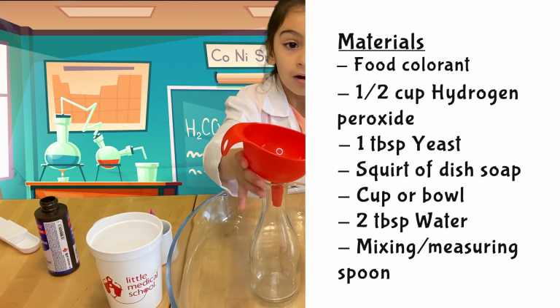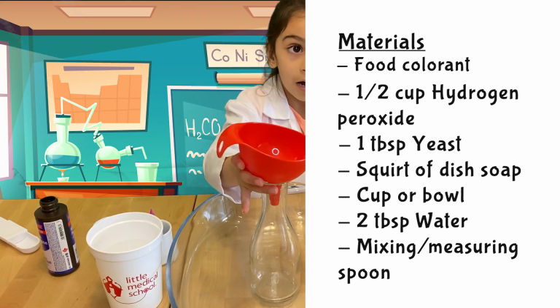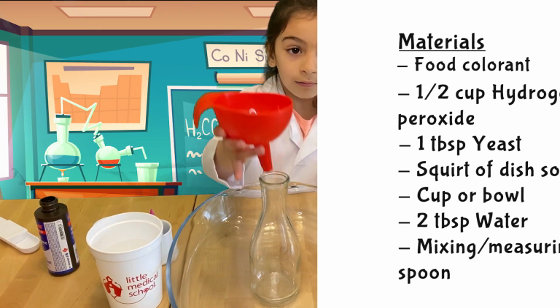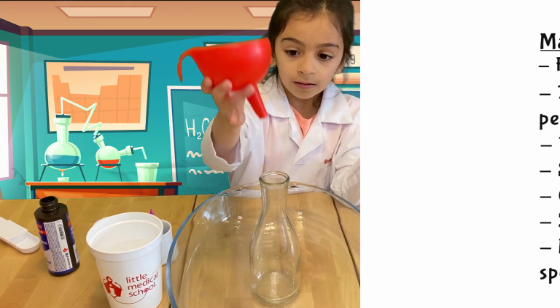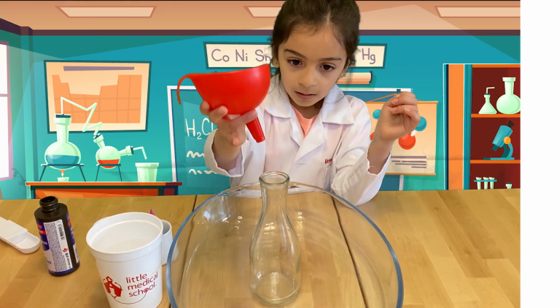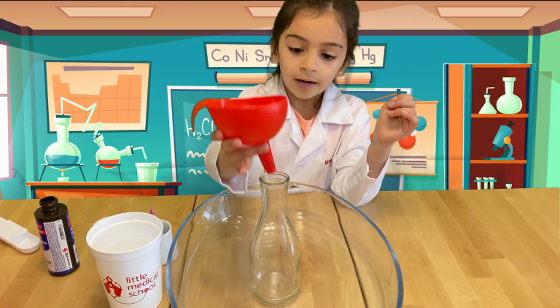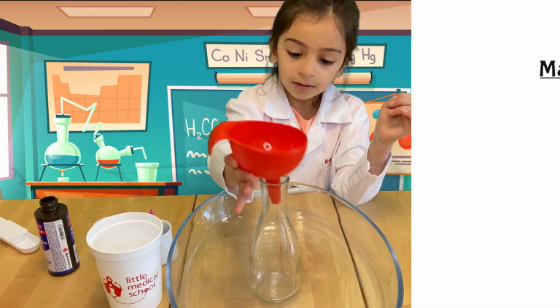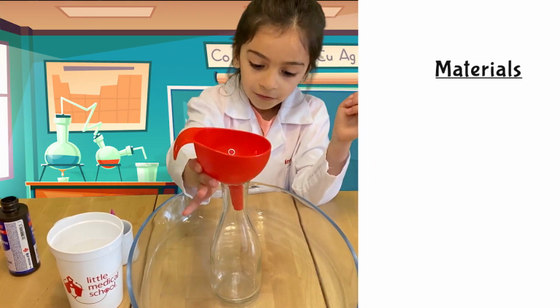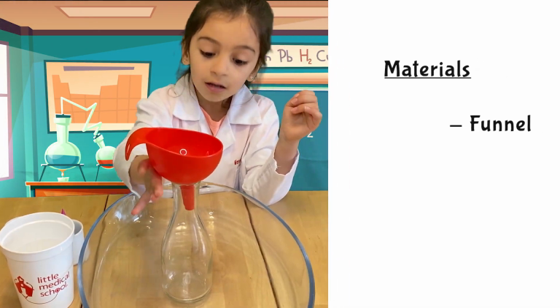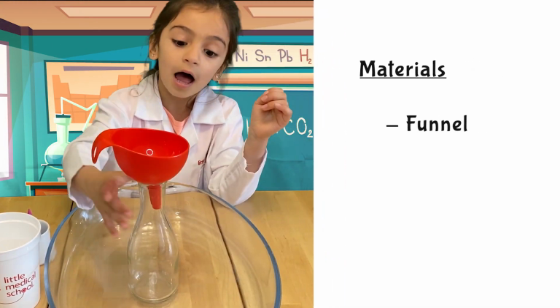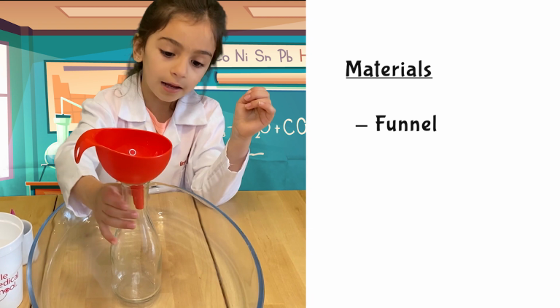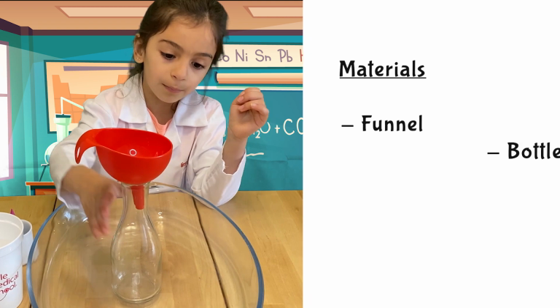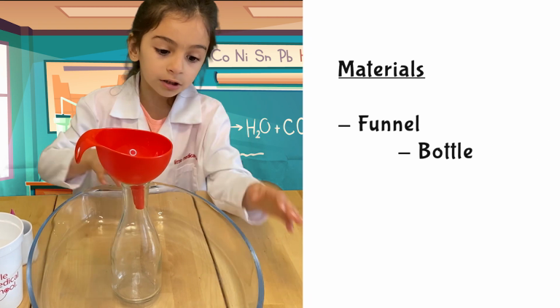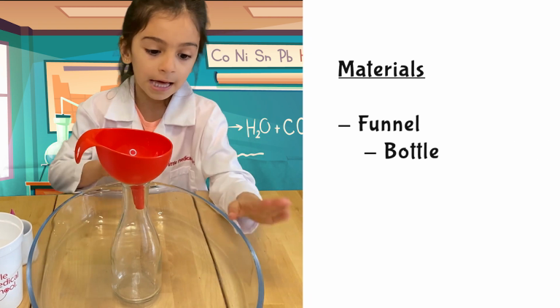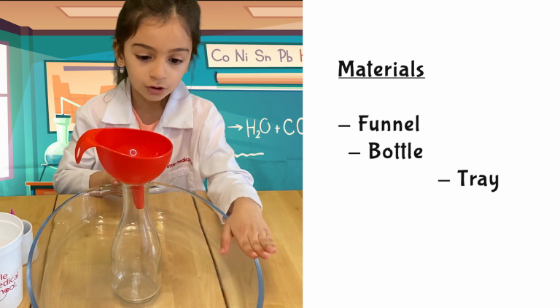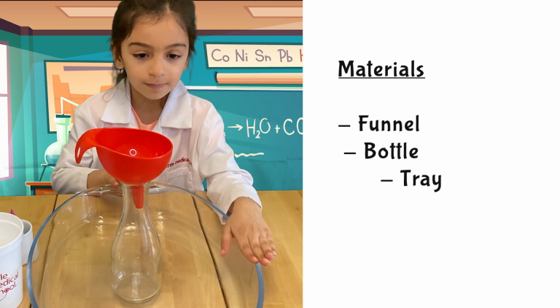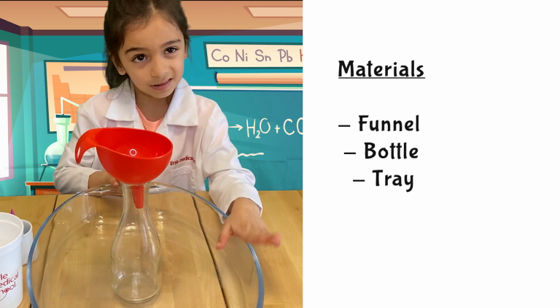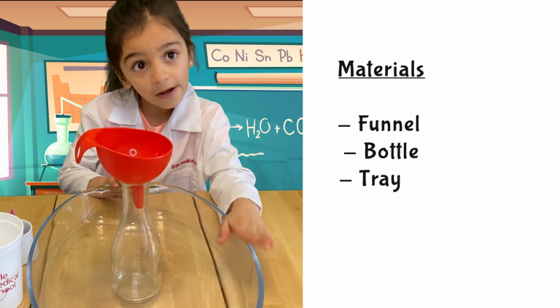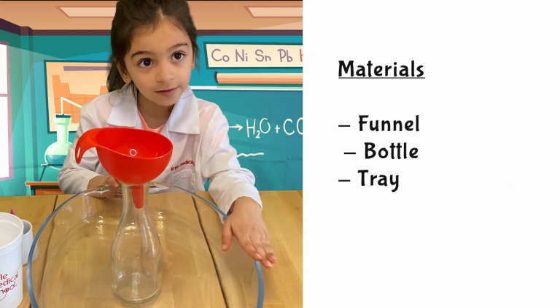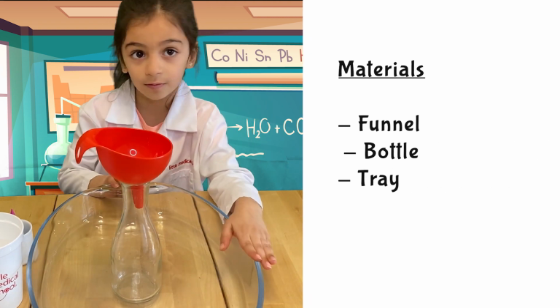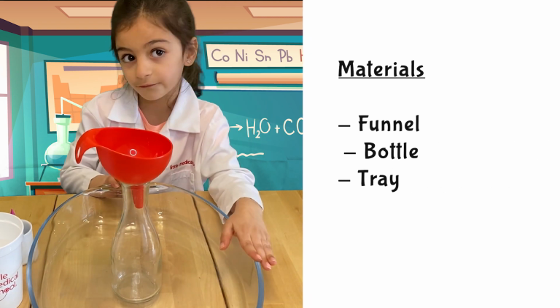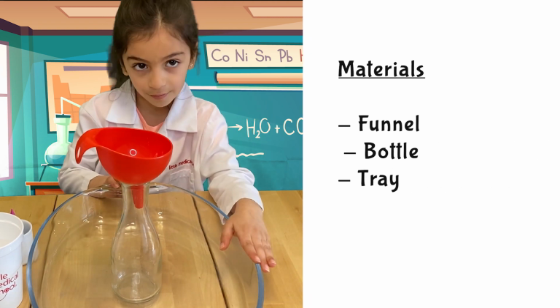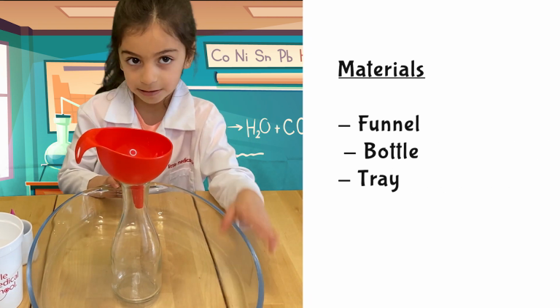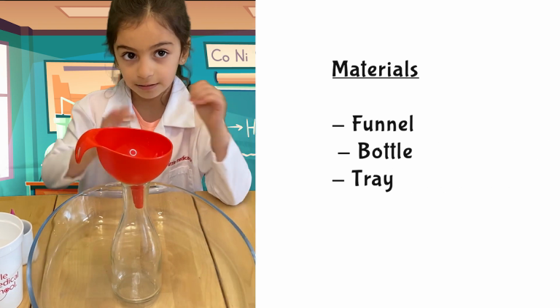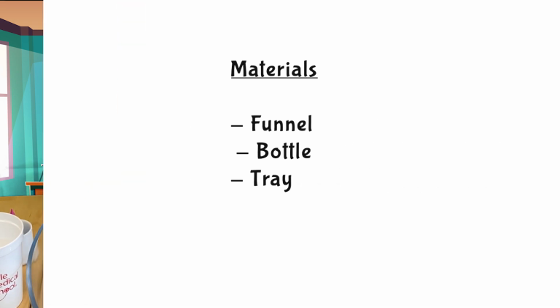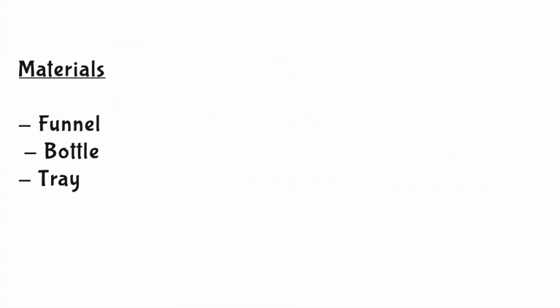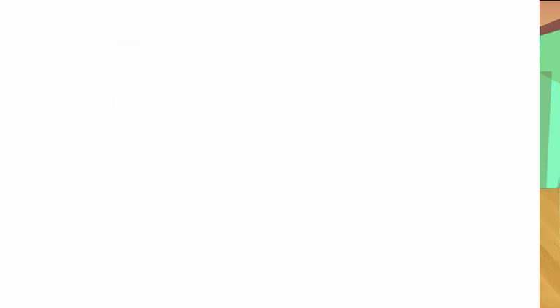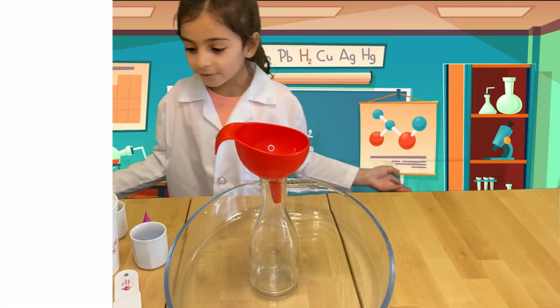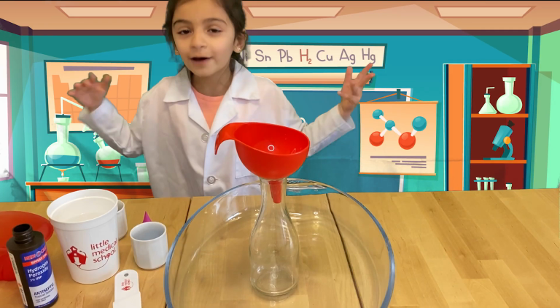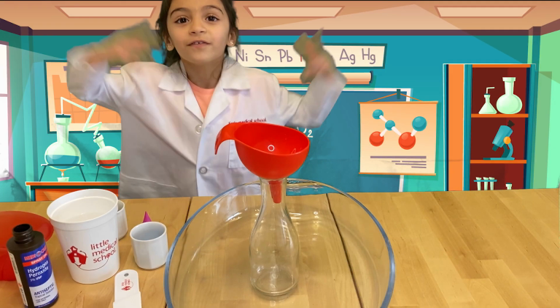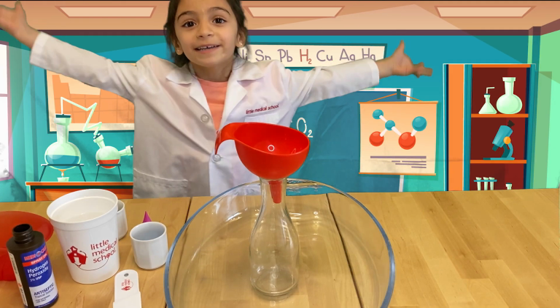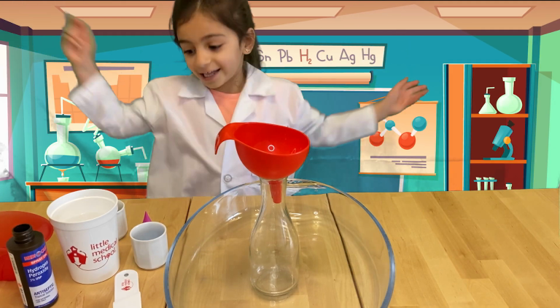And the funnel, and the bottle, and the tray — everything will be very messy. Now the fun begins!